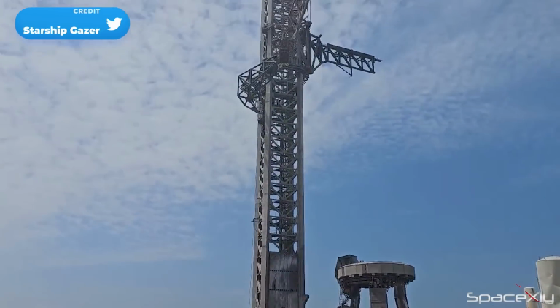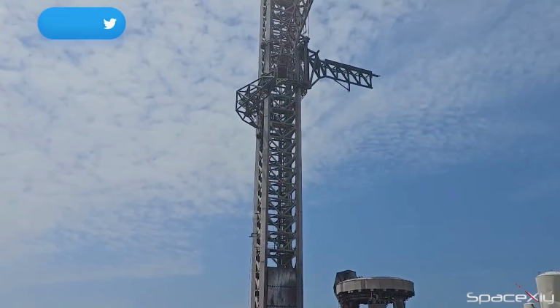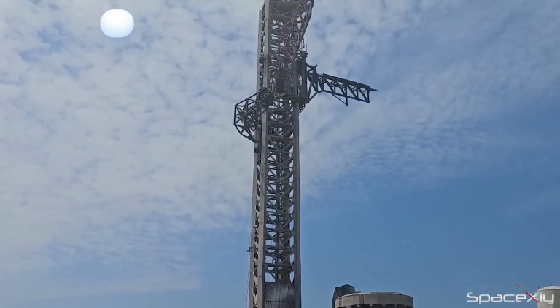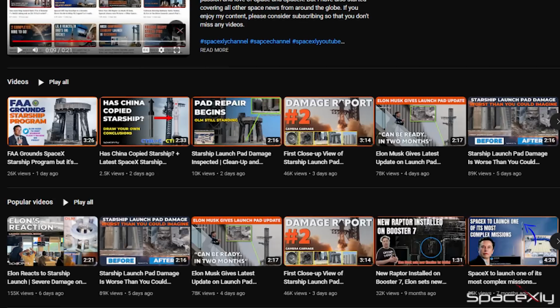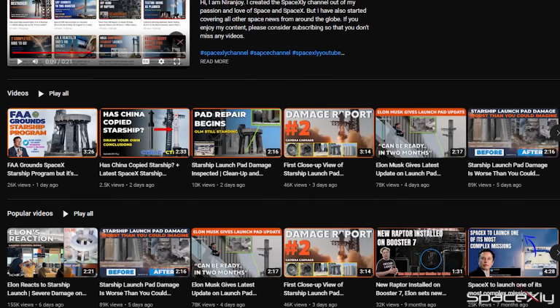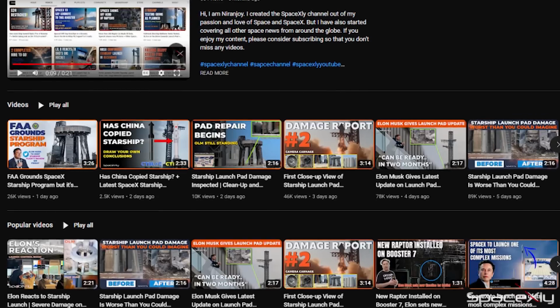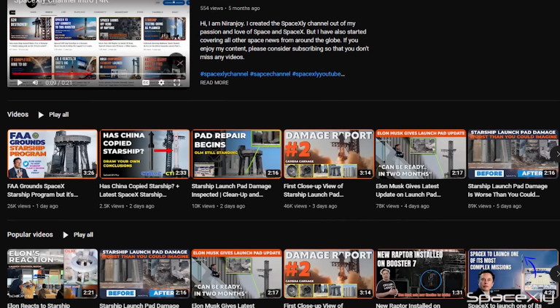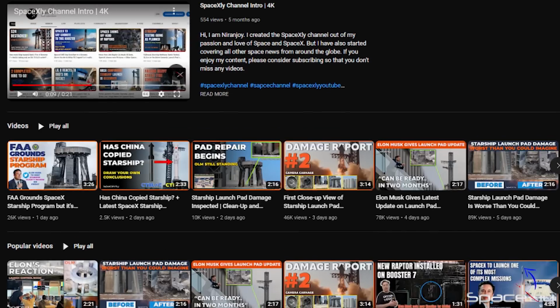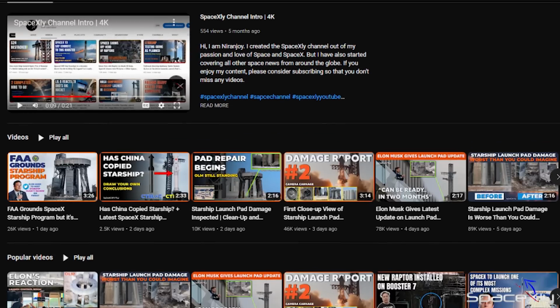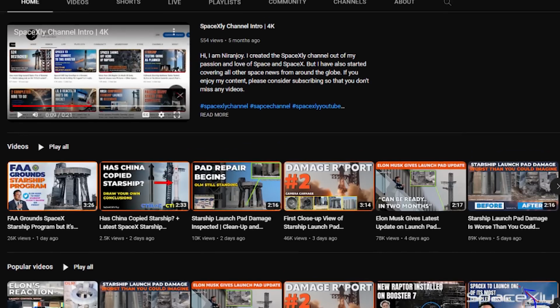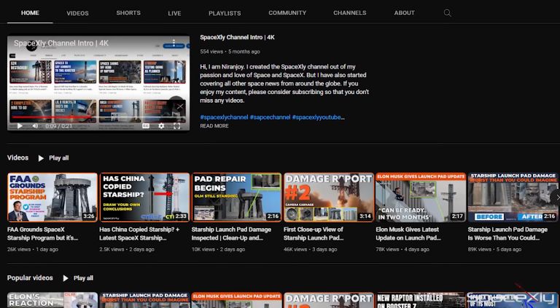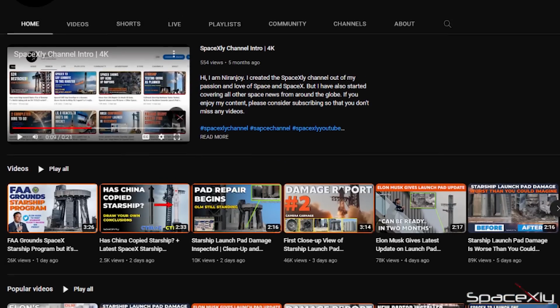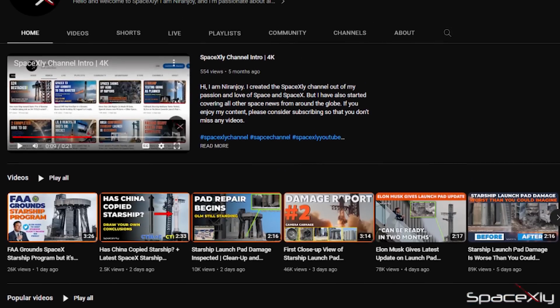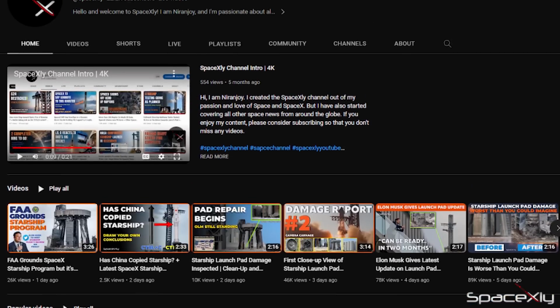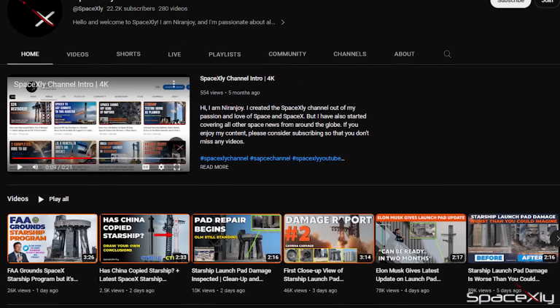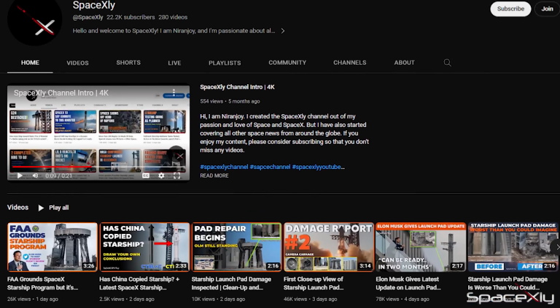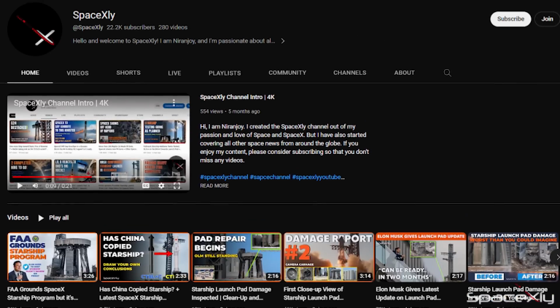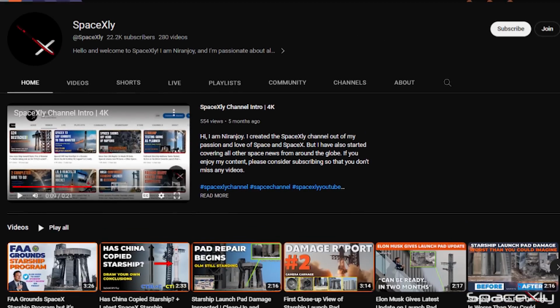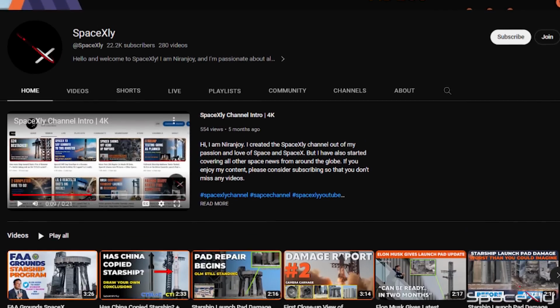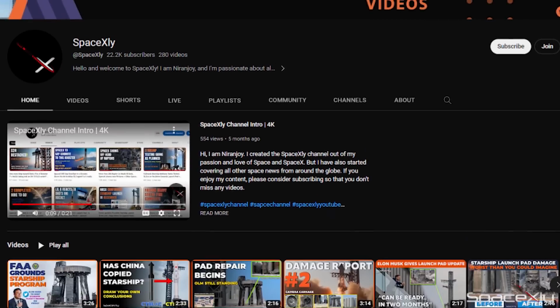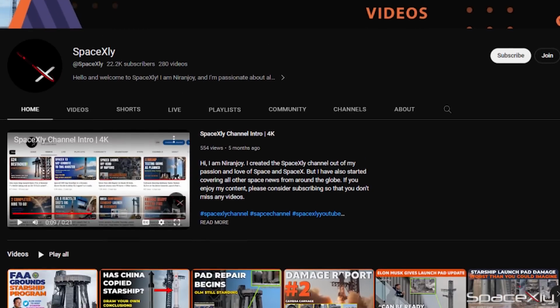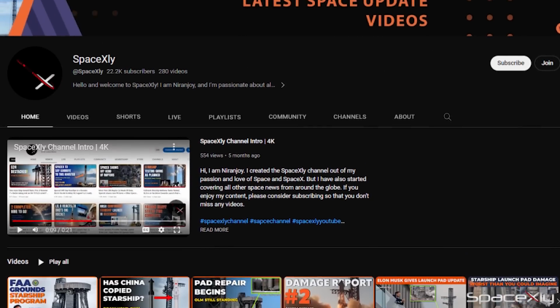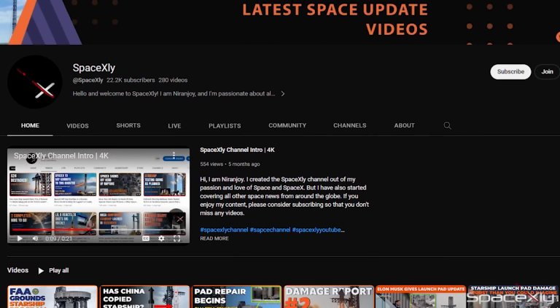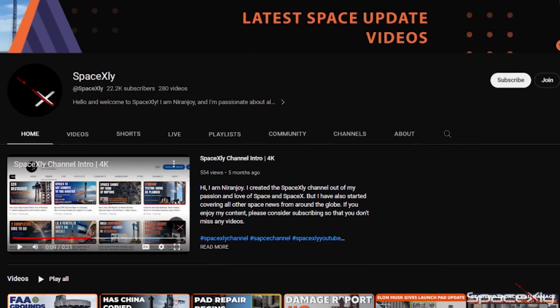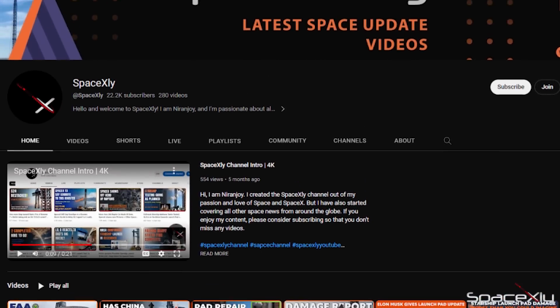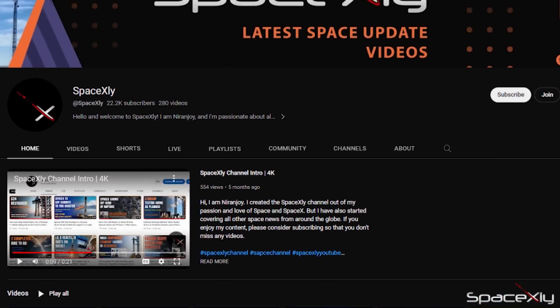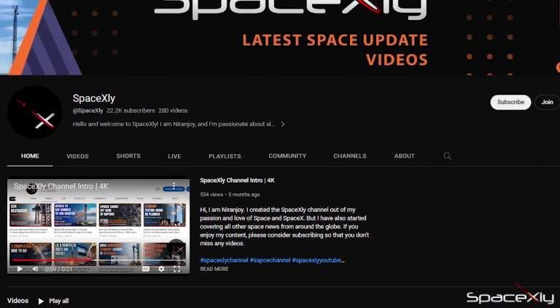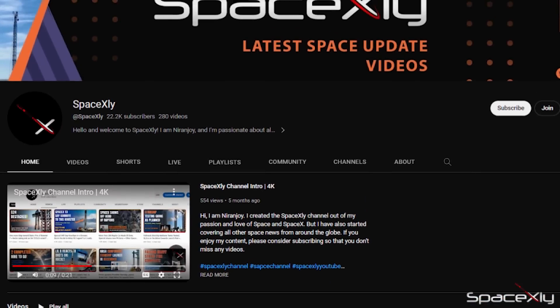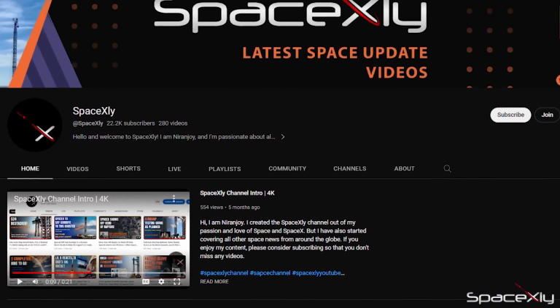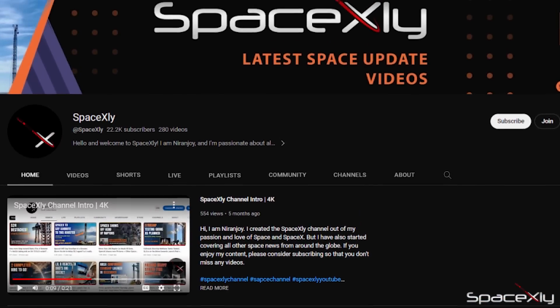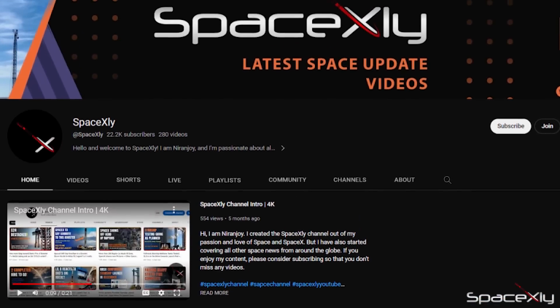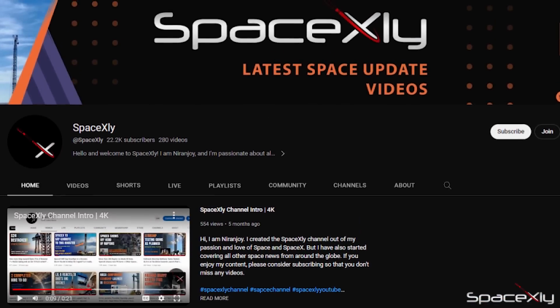So, not to miss any development, consider subscribing to the channel for the latest SpaceX and Starship-related news.